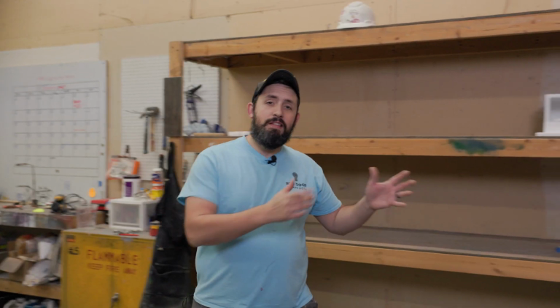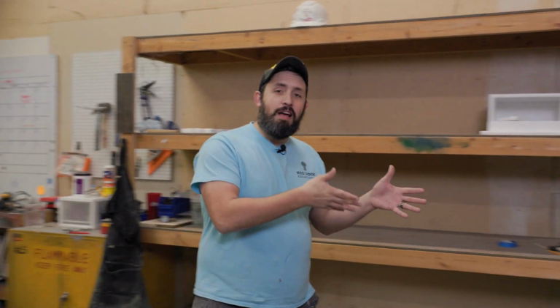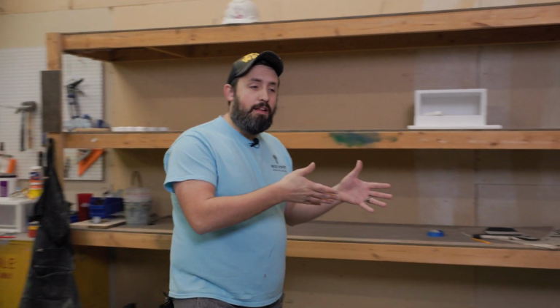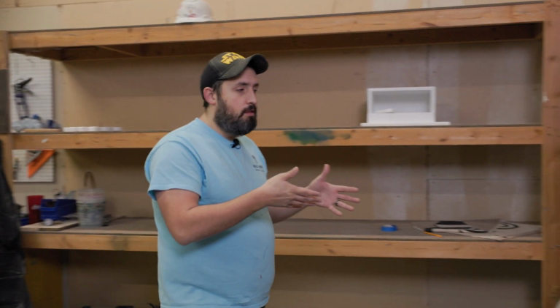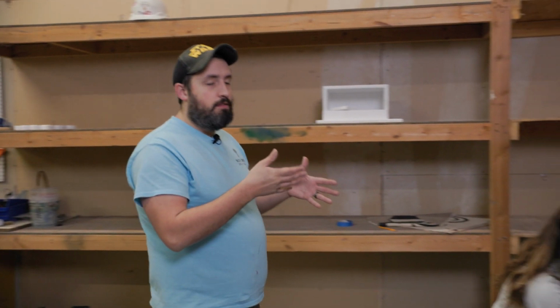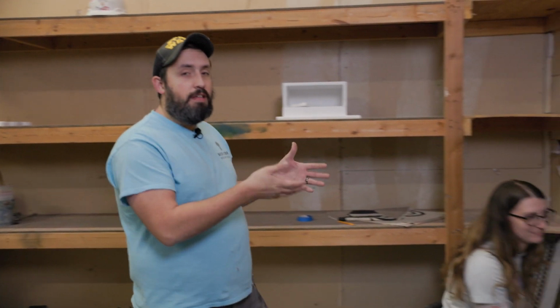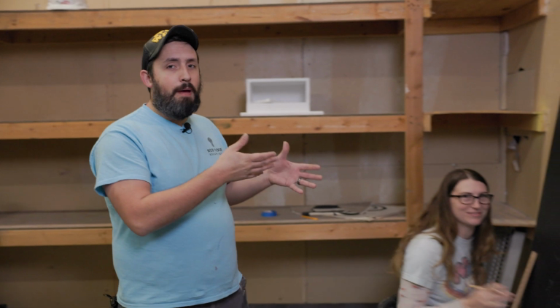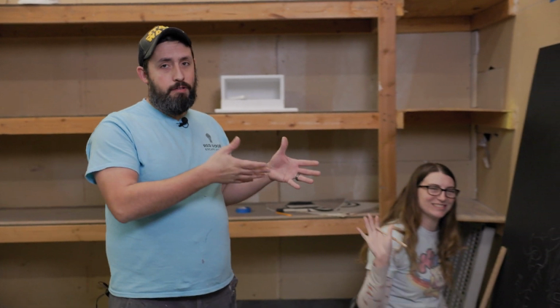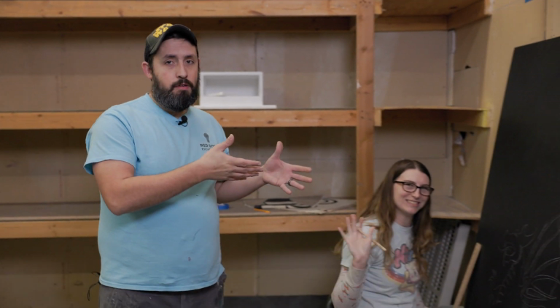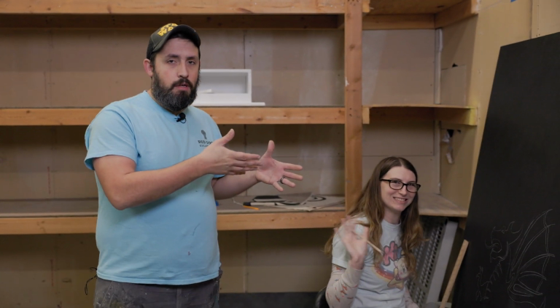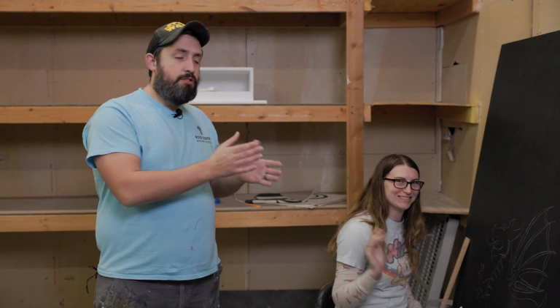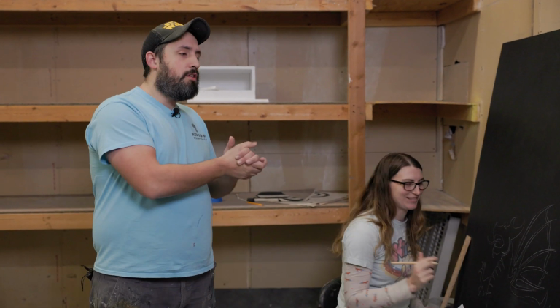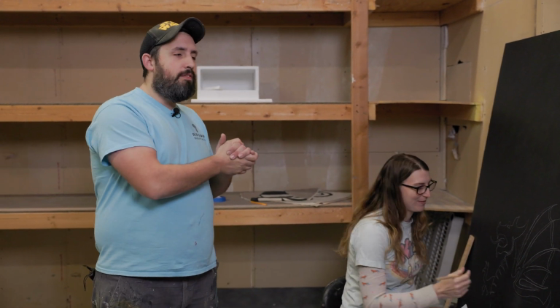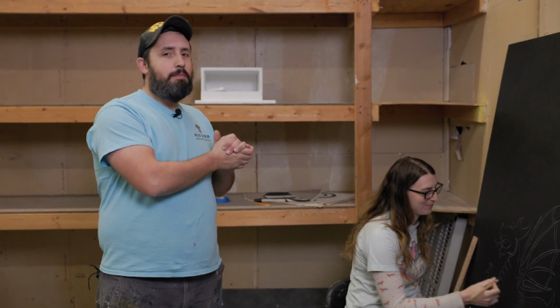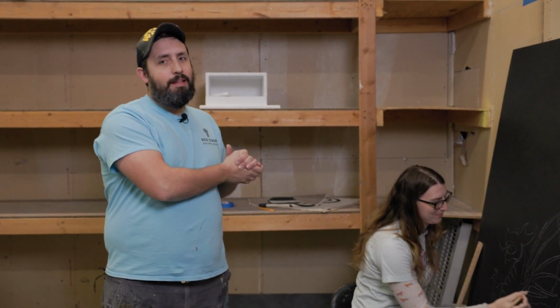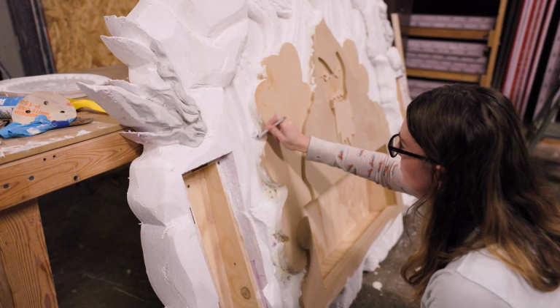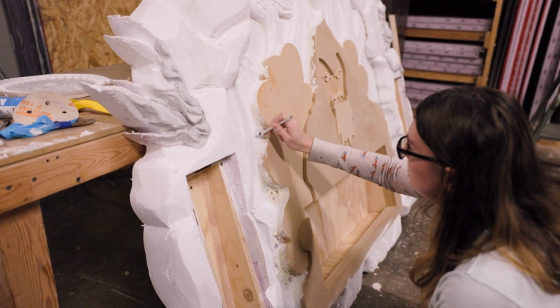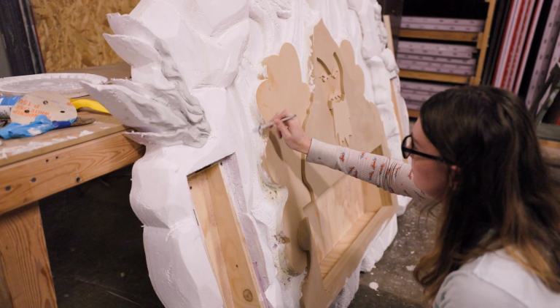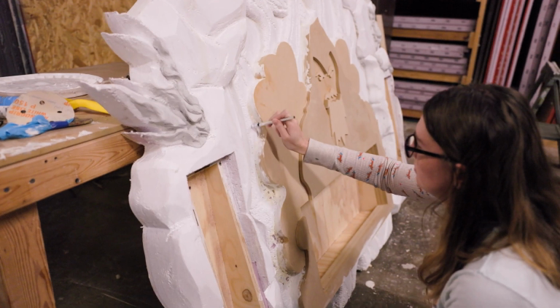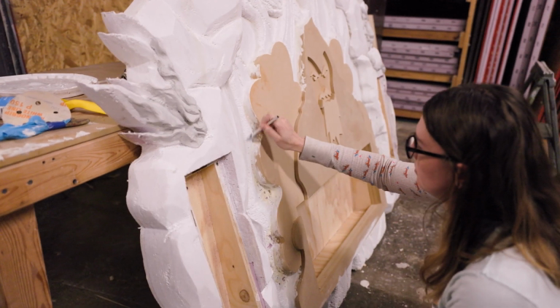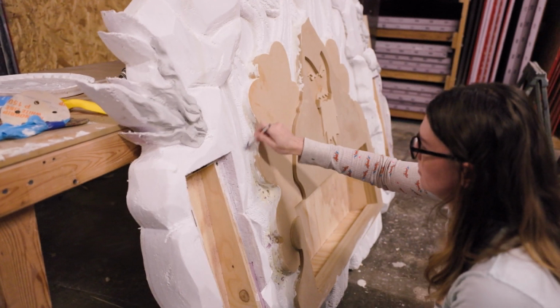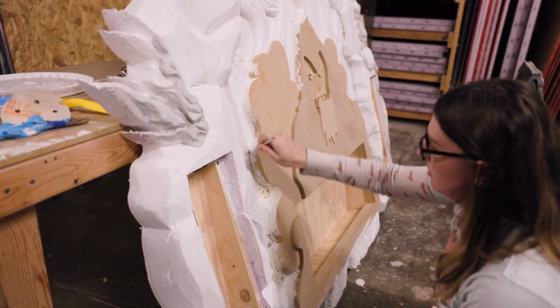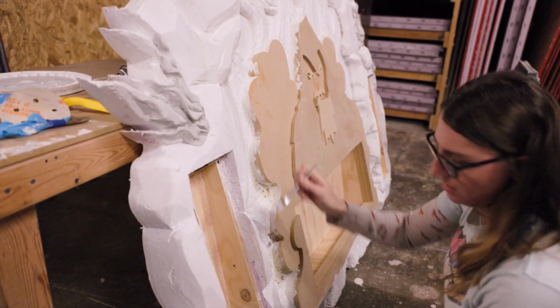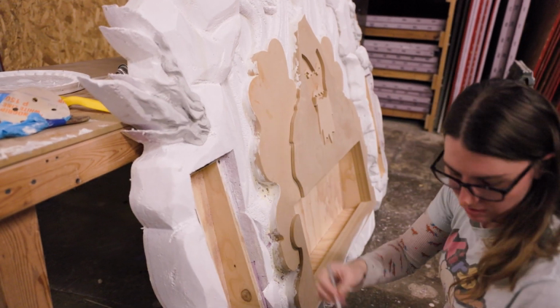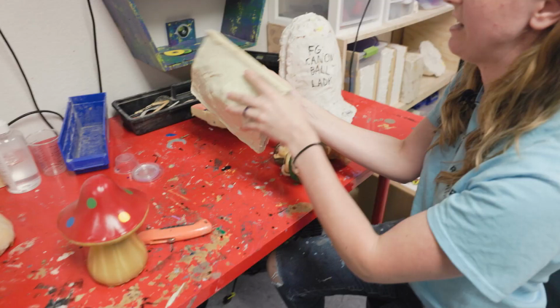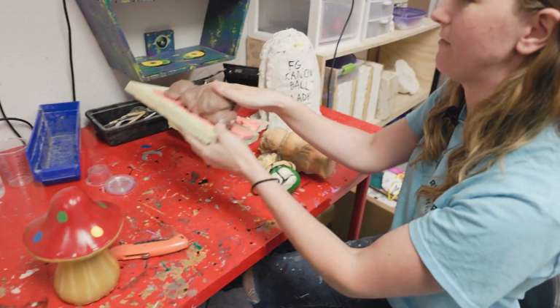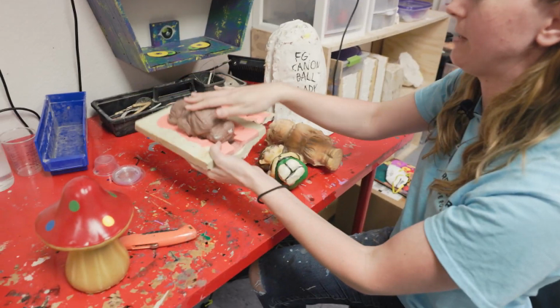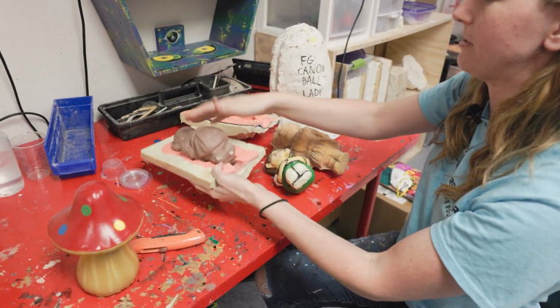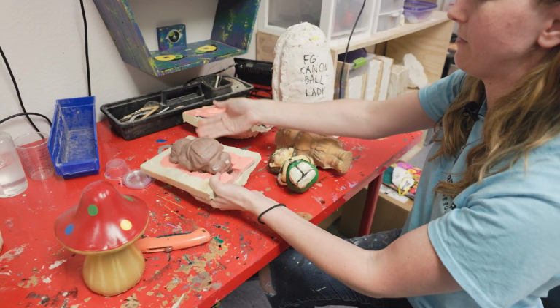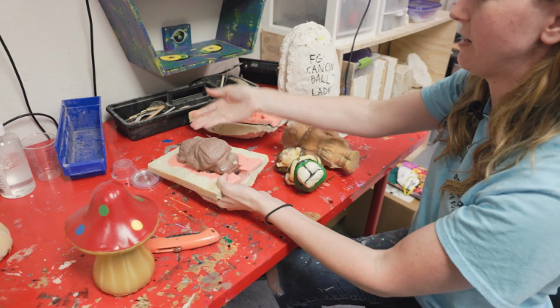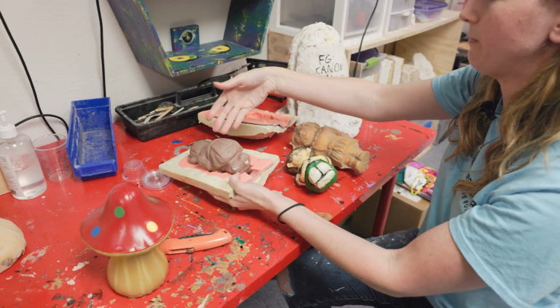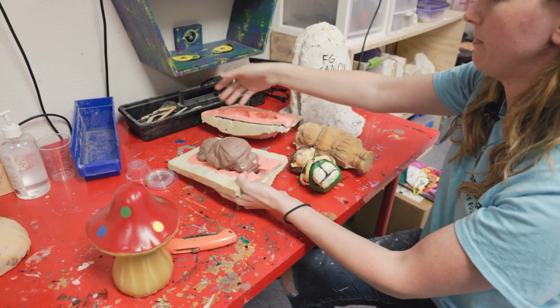This is Heidi, the lead painter, and she's going to give us some insight into some of the common techniques that we use here at Red Door.